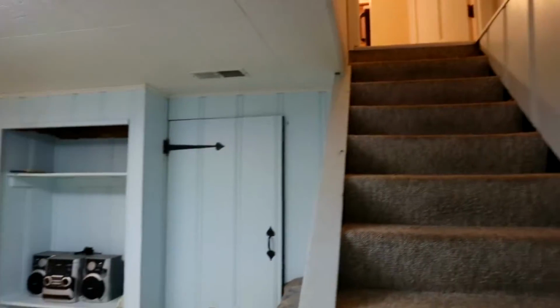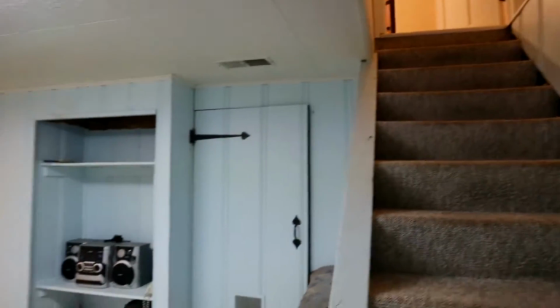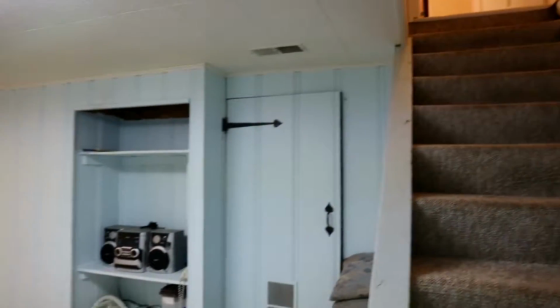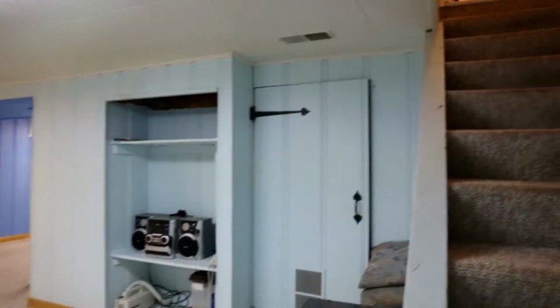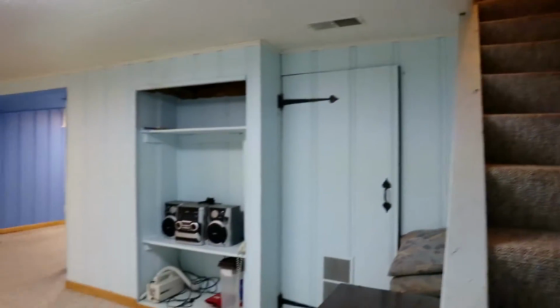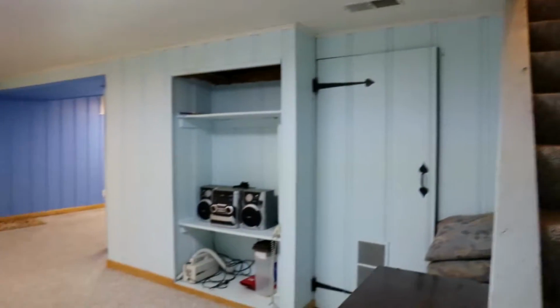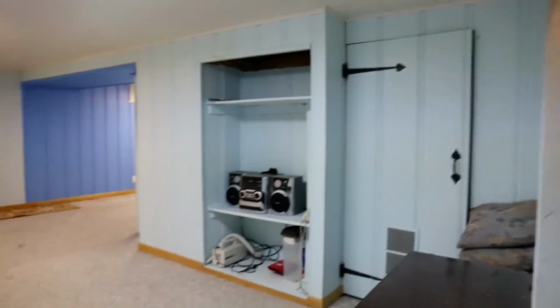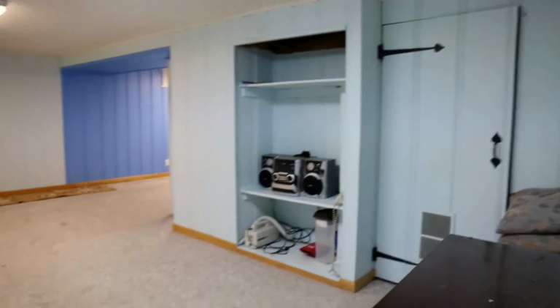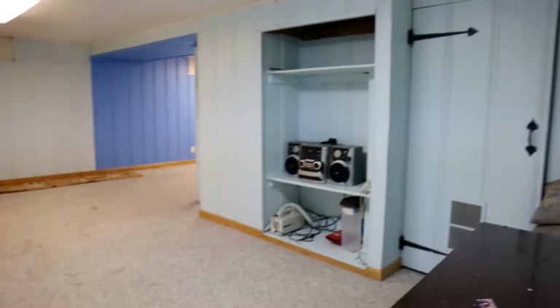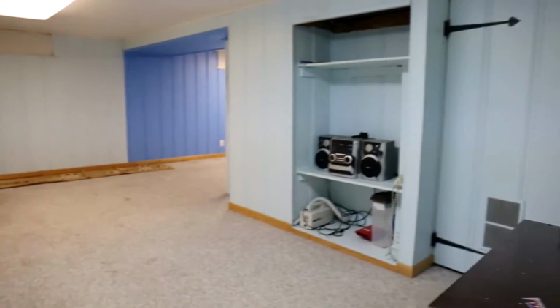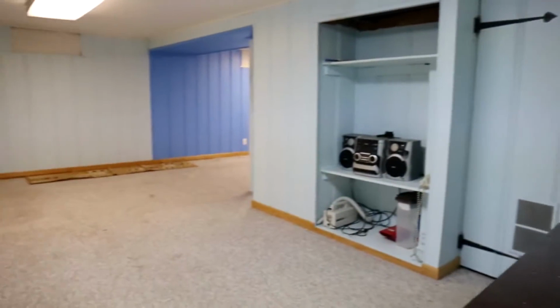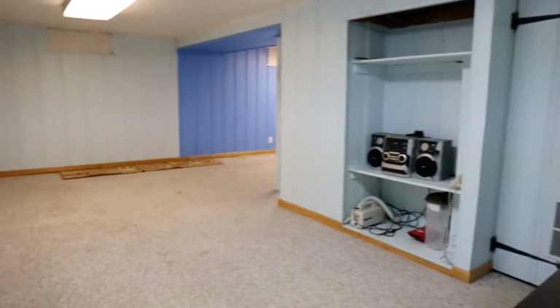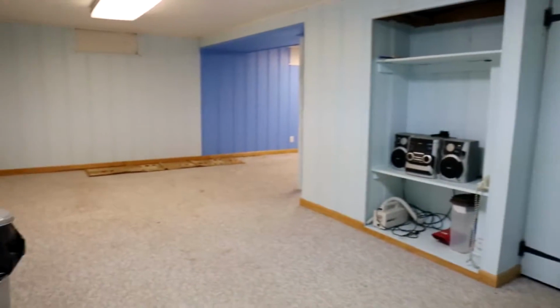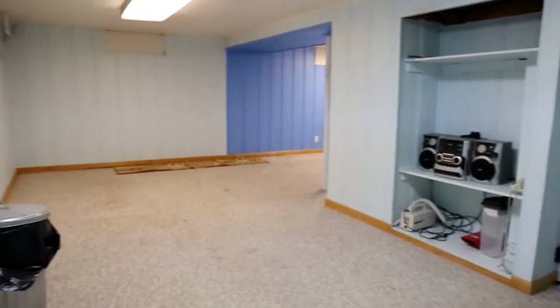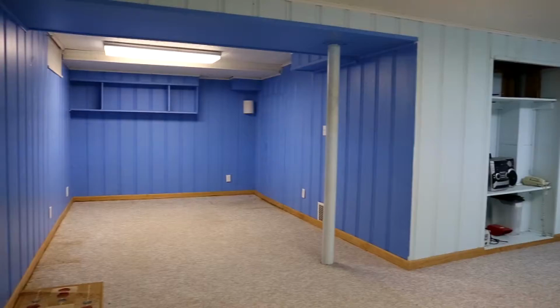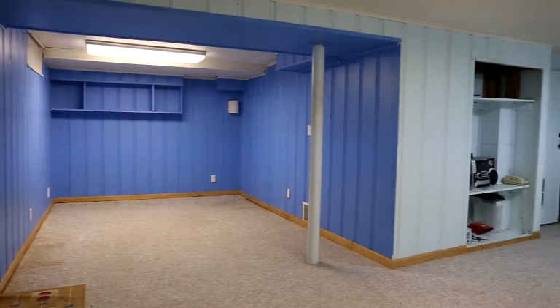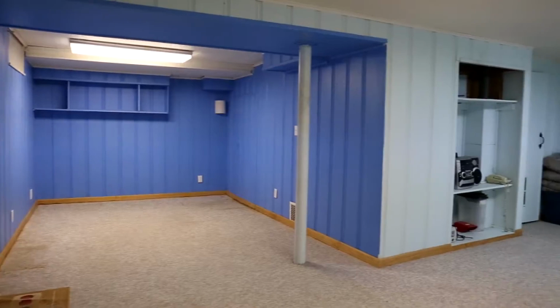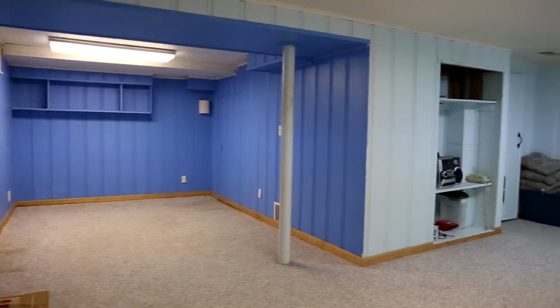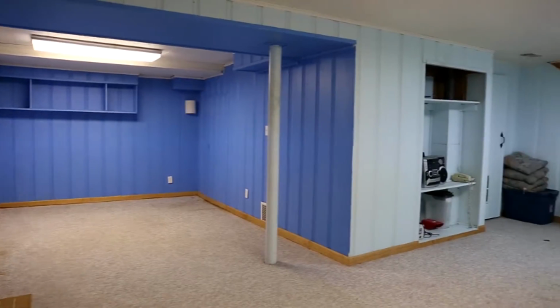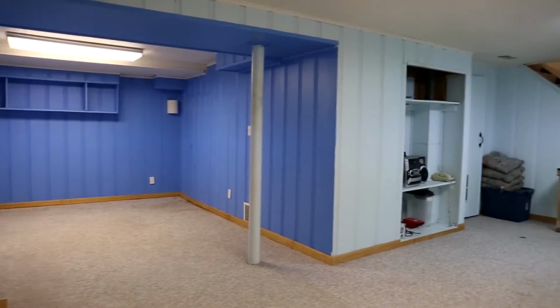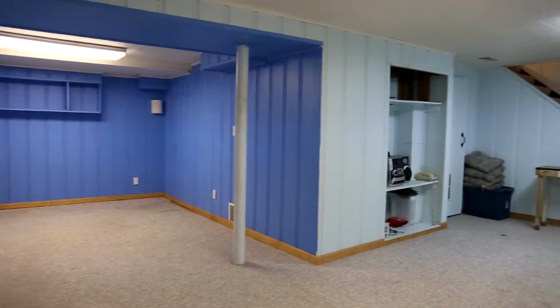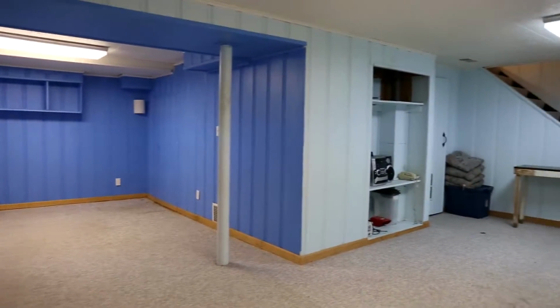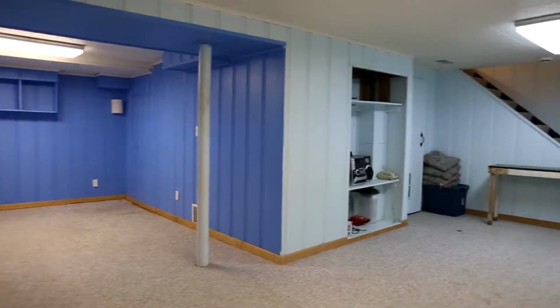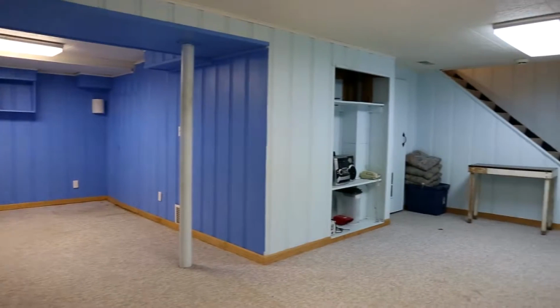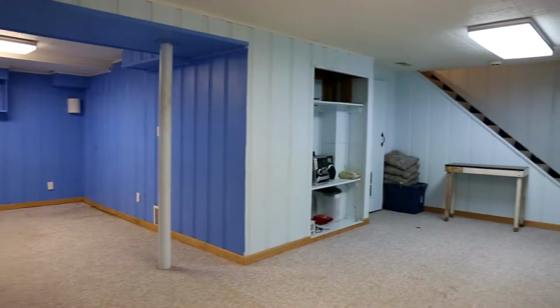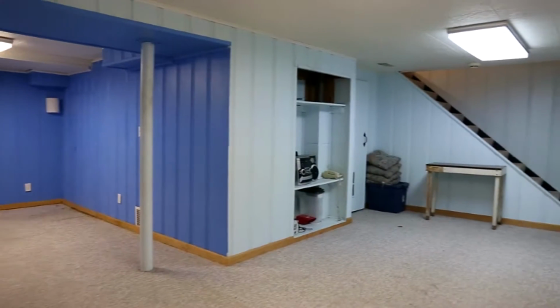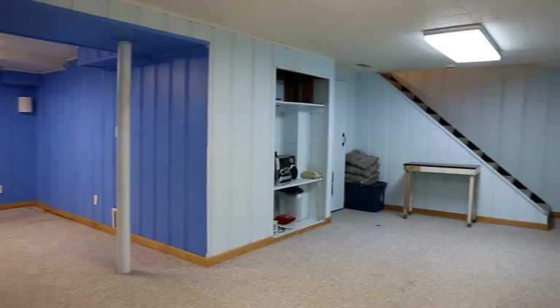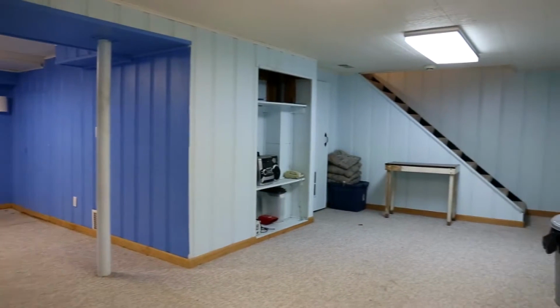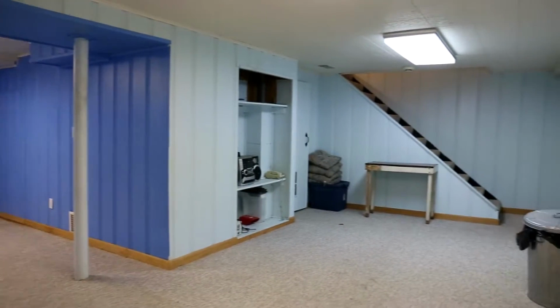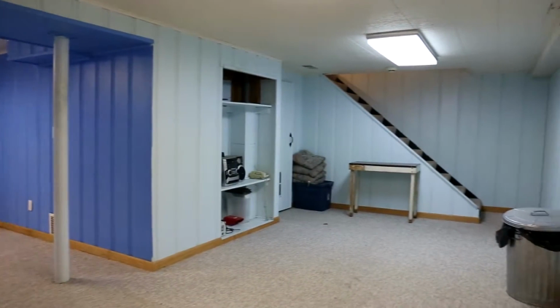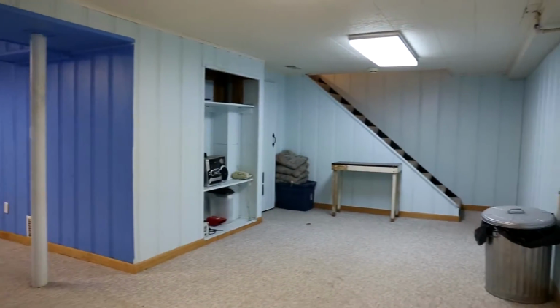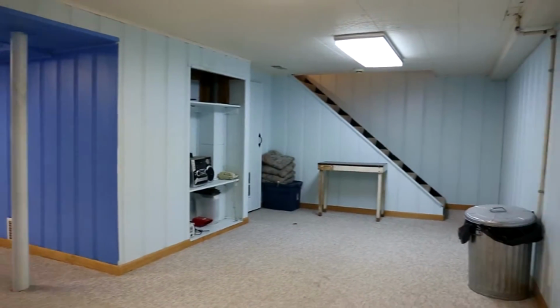And these are the stairs to the basement. It's just a small L-shaped room in the basement that the seller used once as an office.